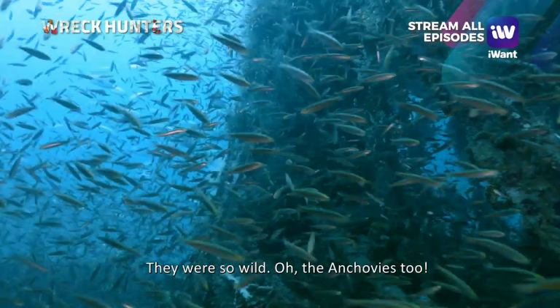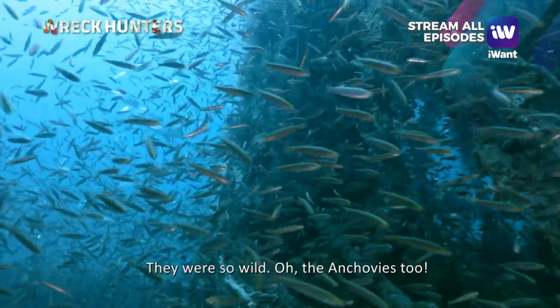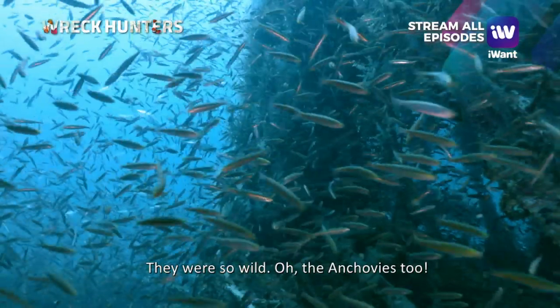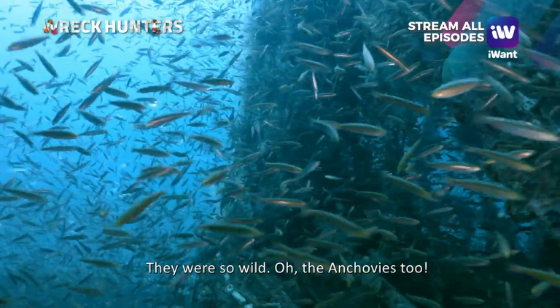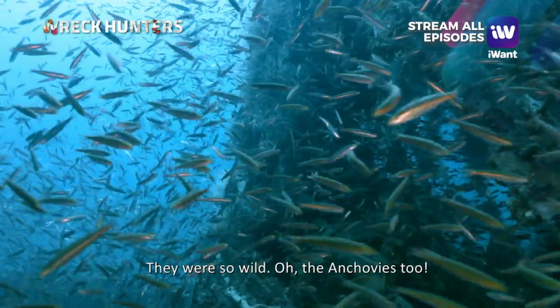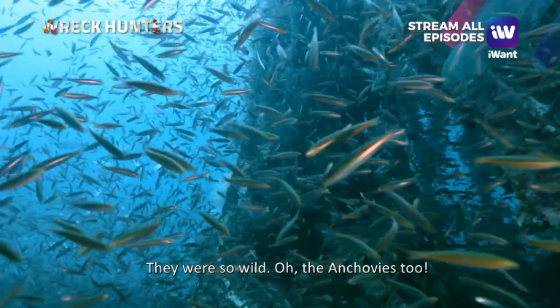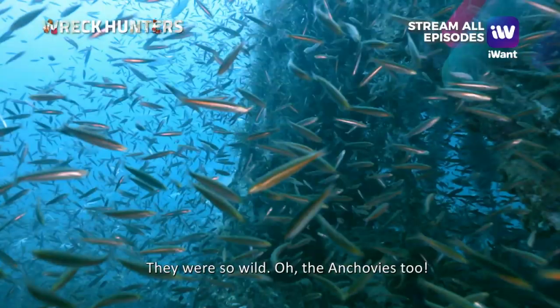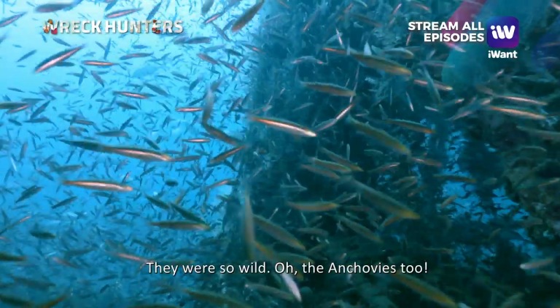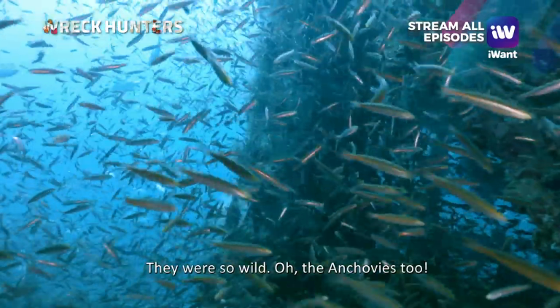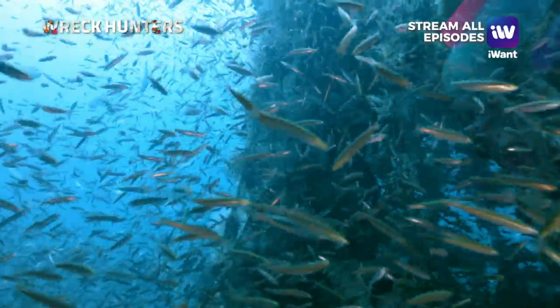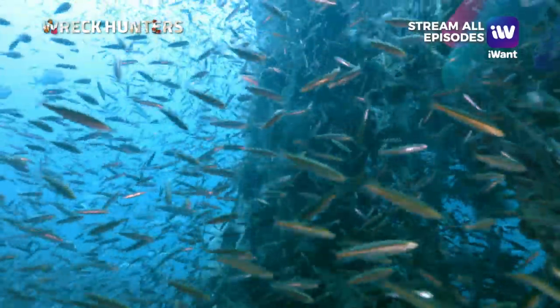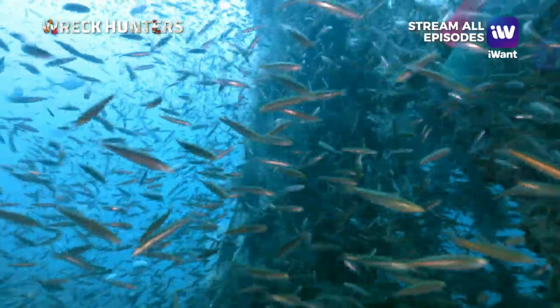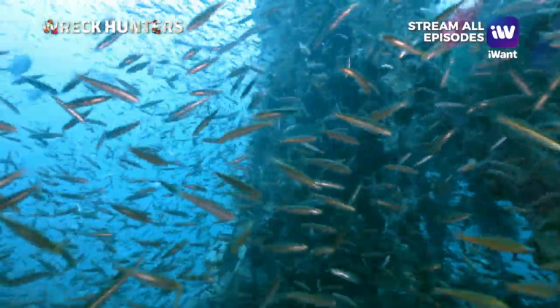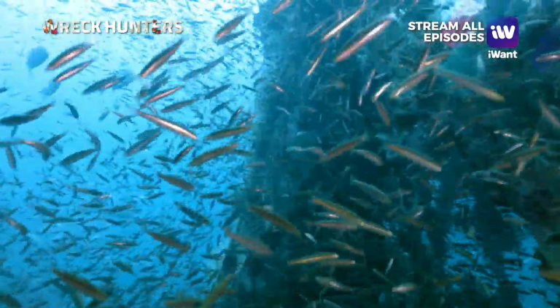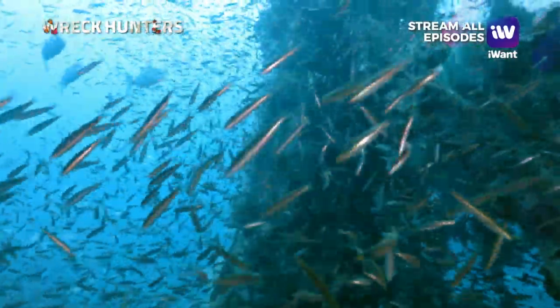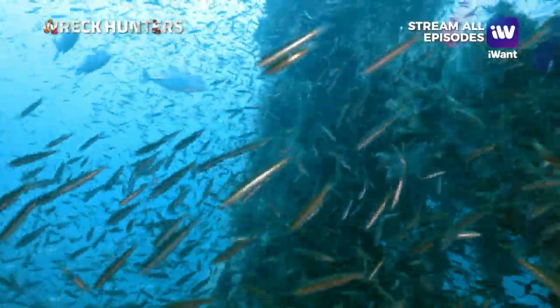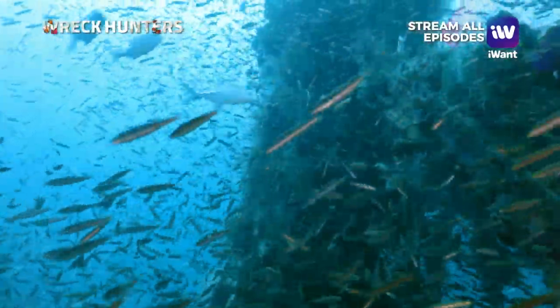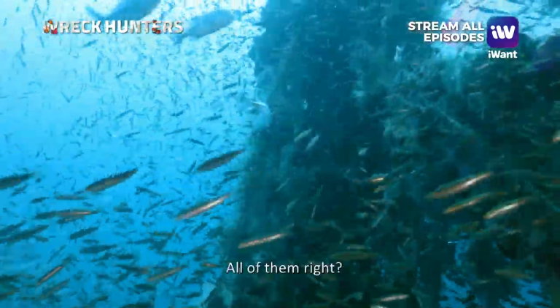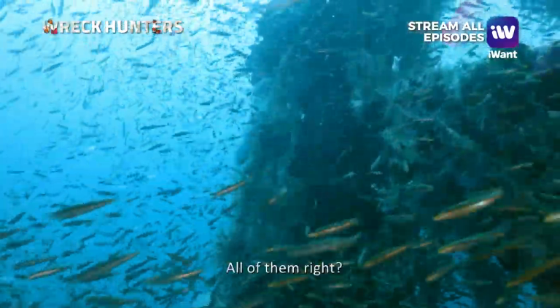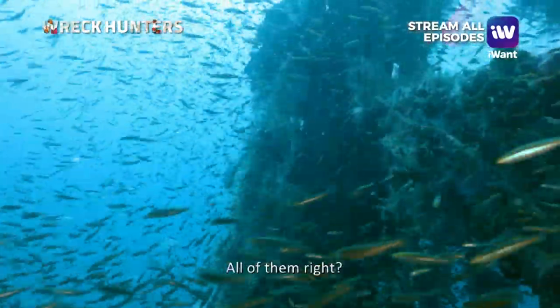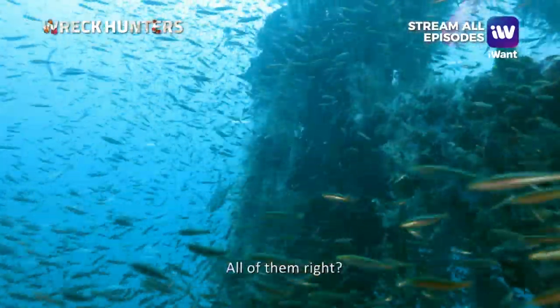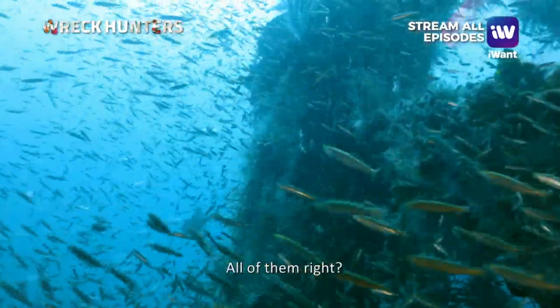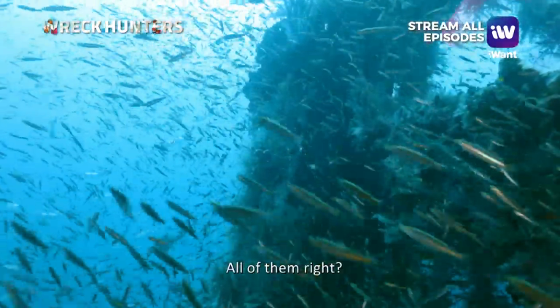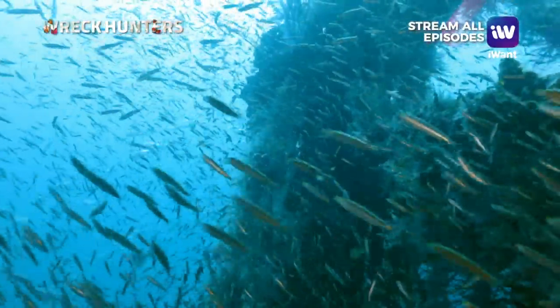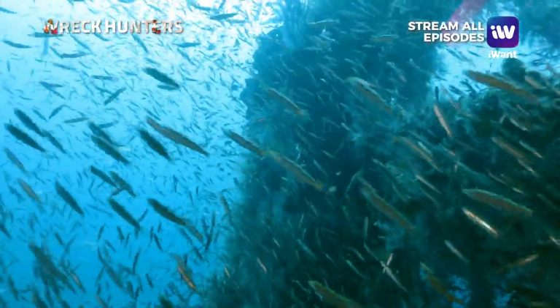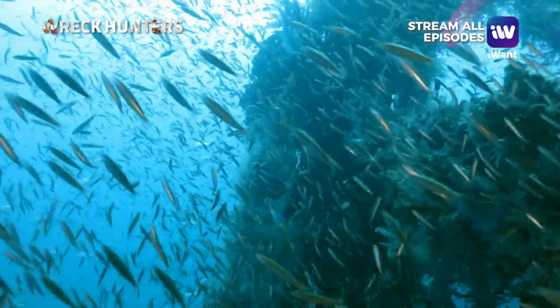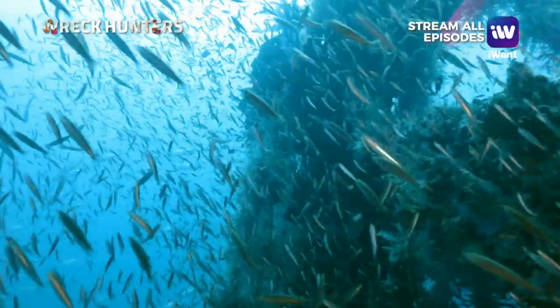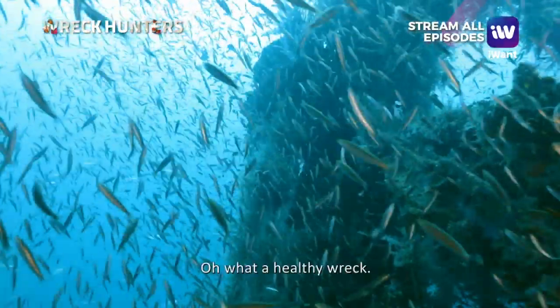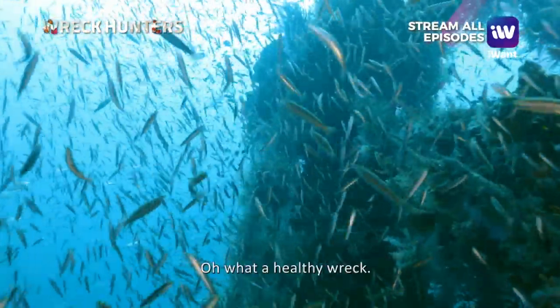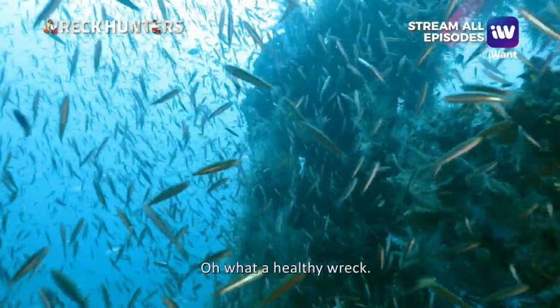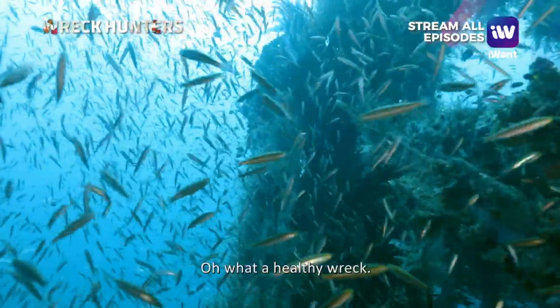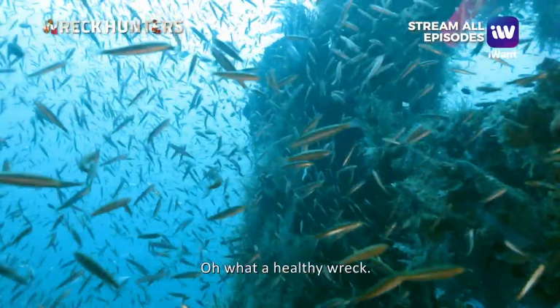They were like a raid party — so wild. Even the anchovies were going crazy! What a healthy wreck.